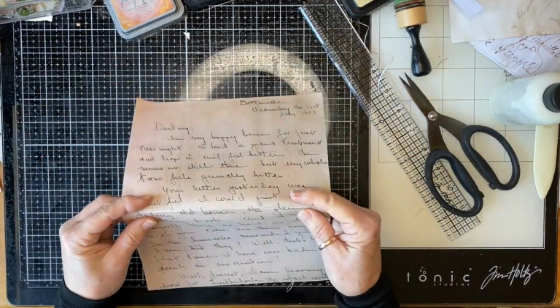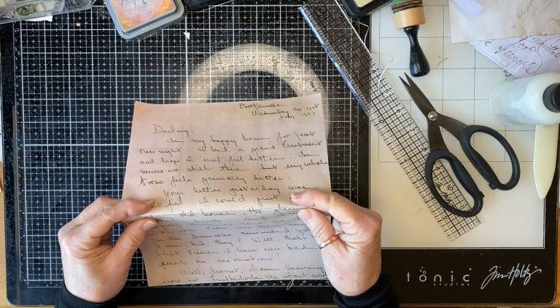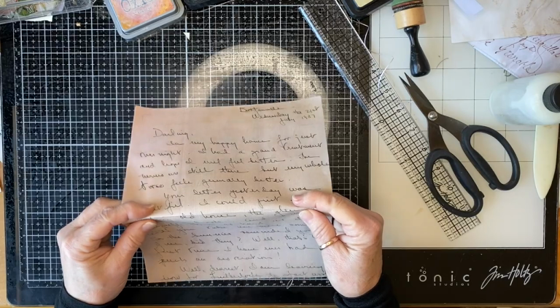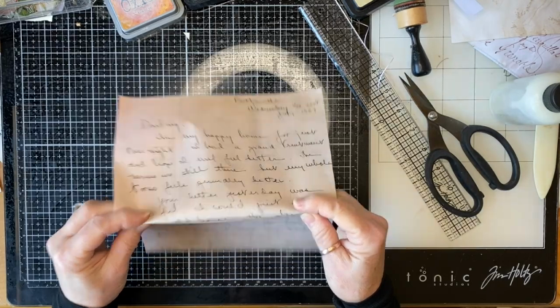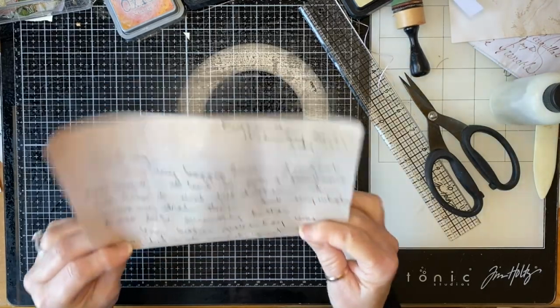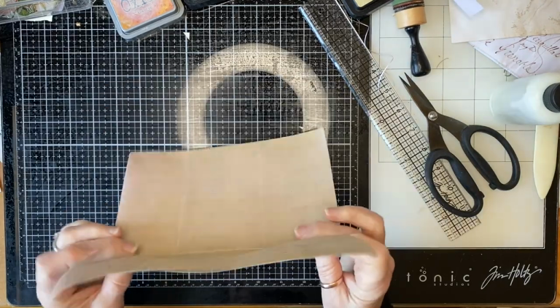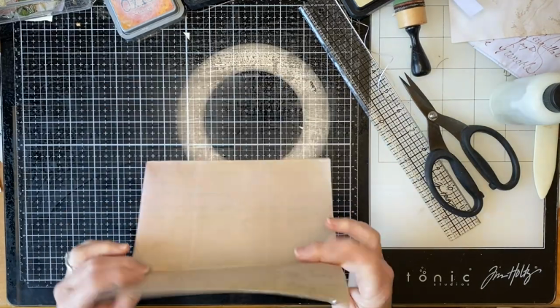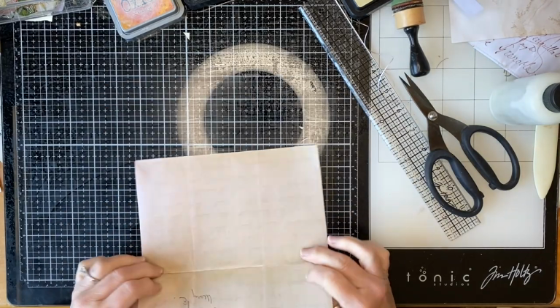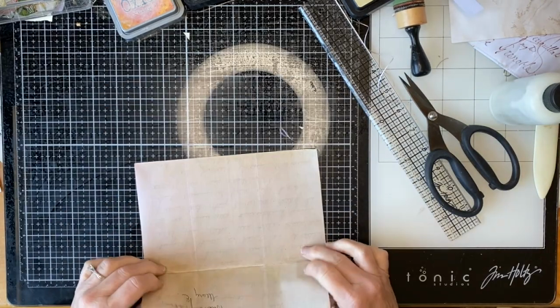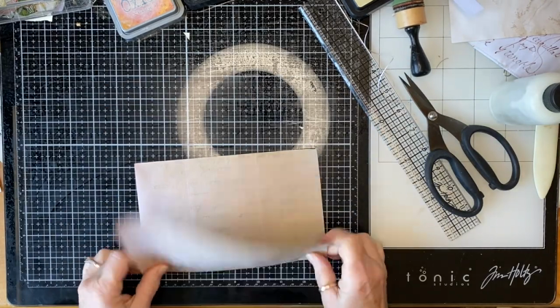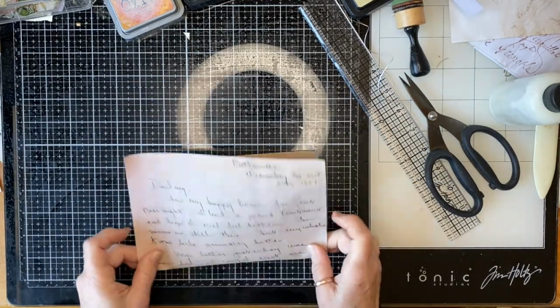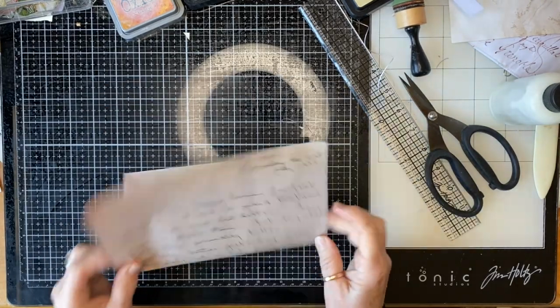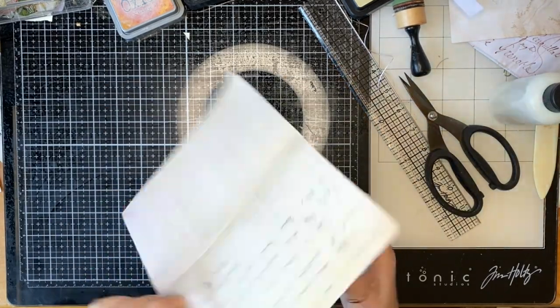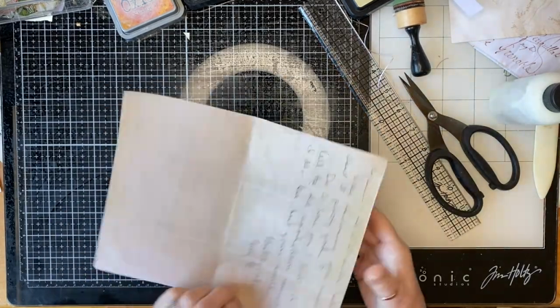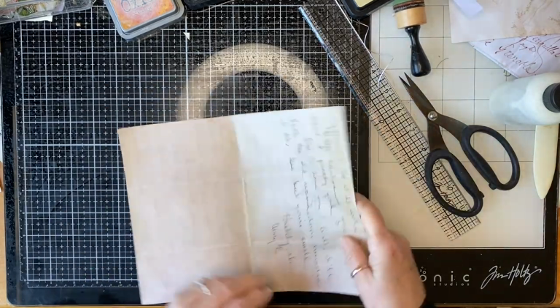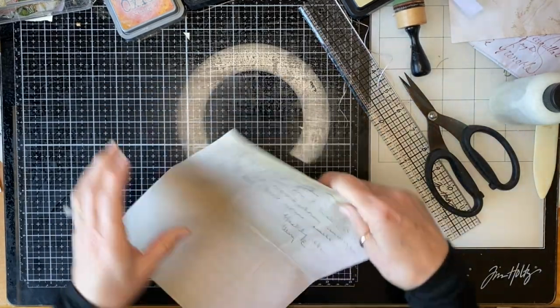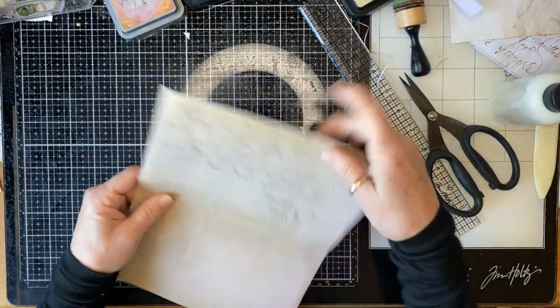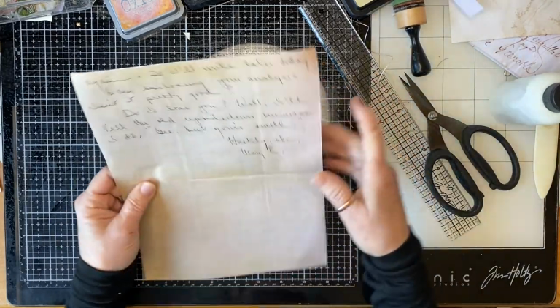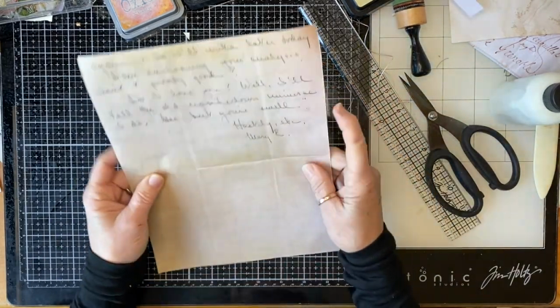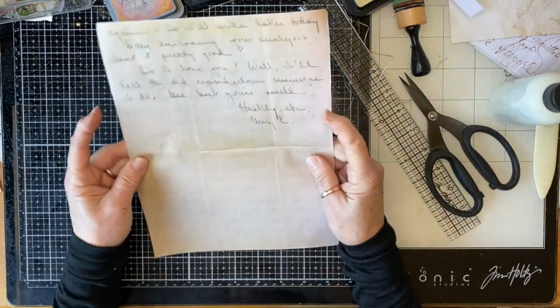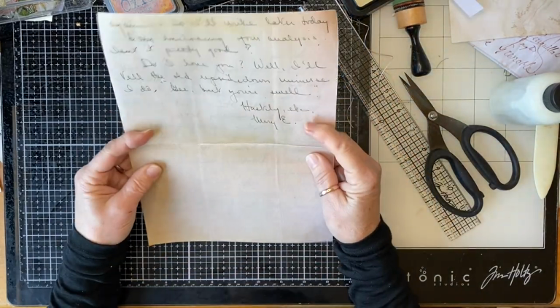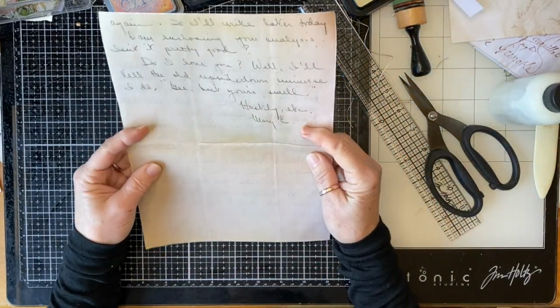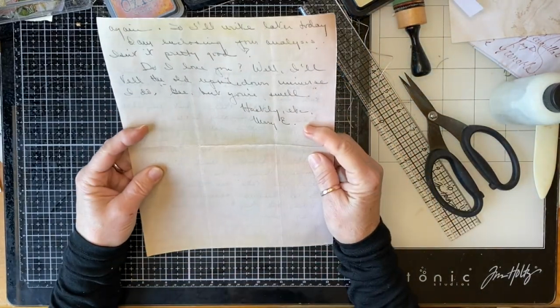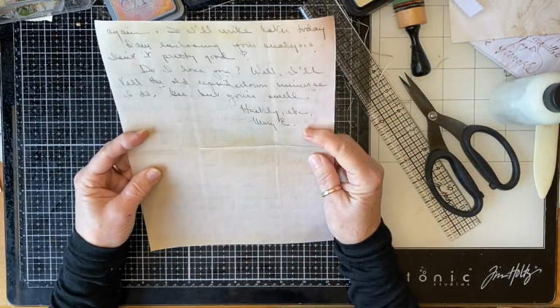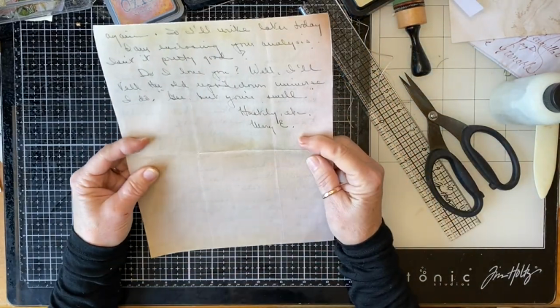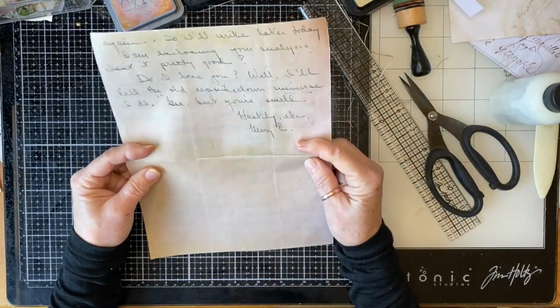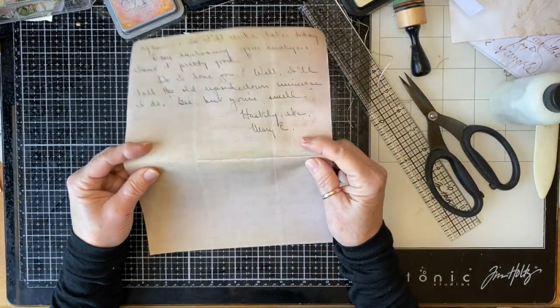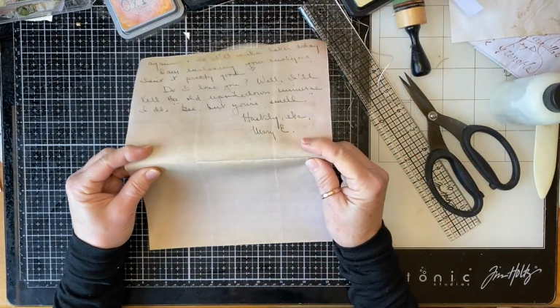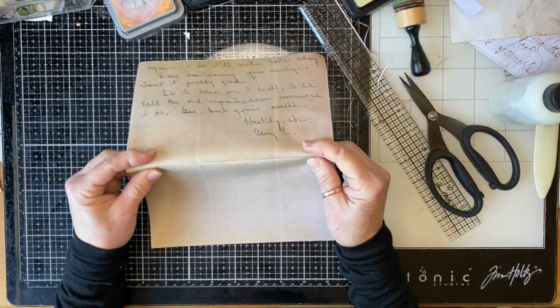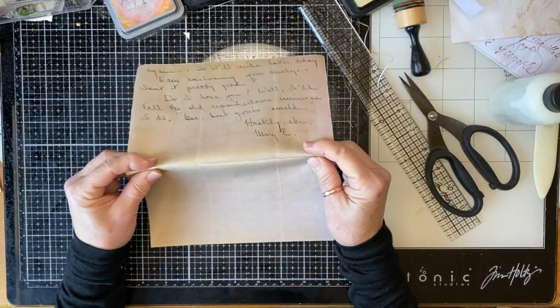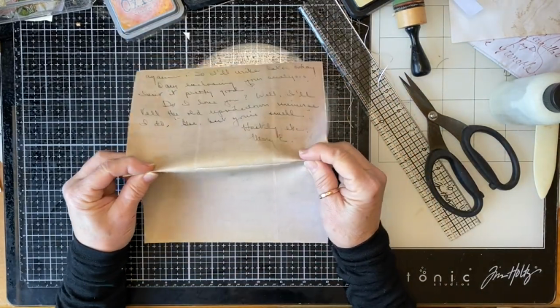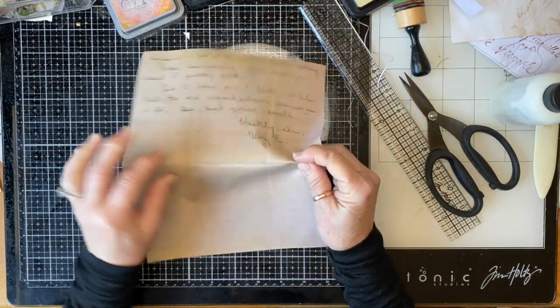This has been folded — you can see the fold marks easier on this side.